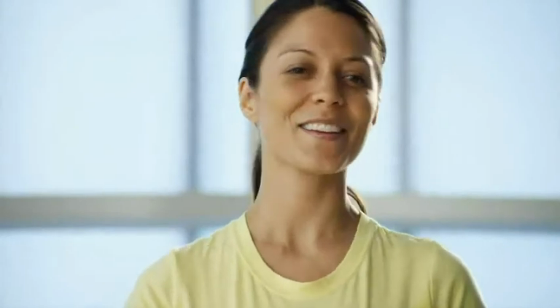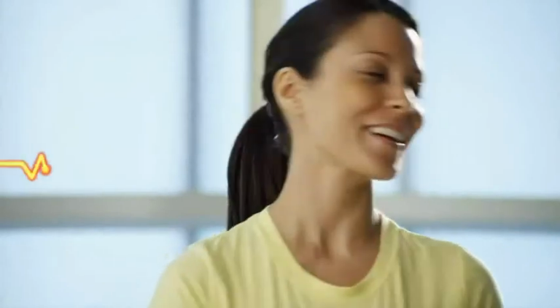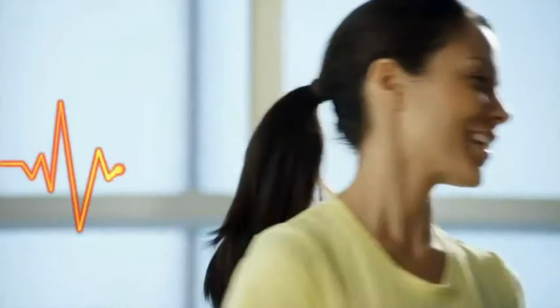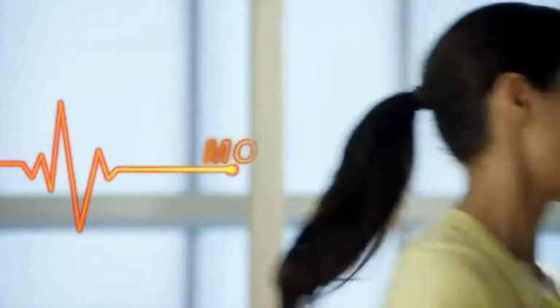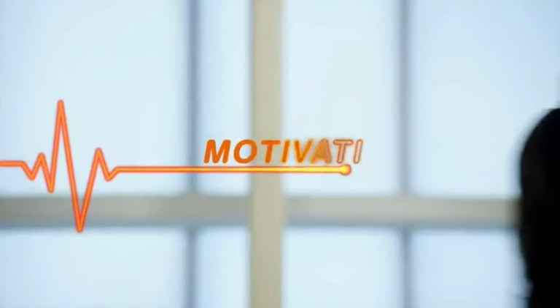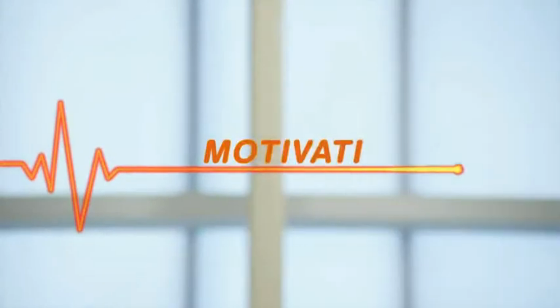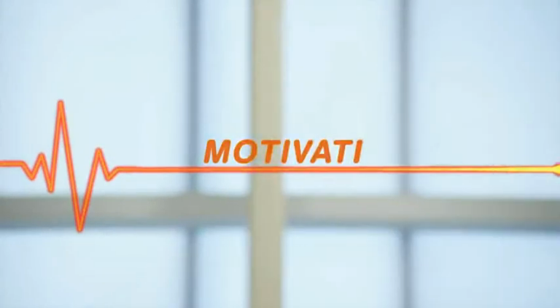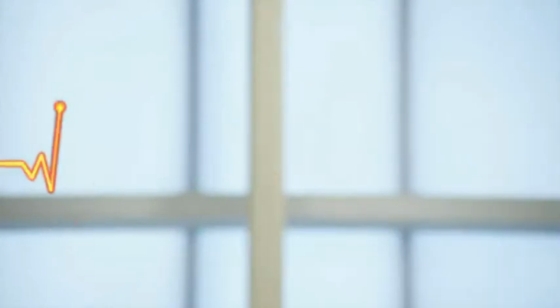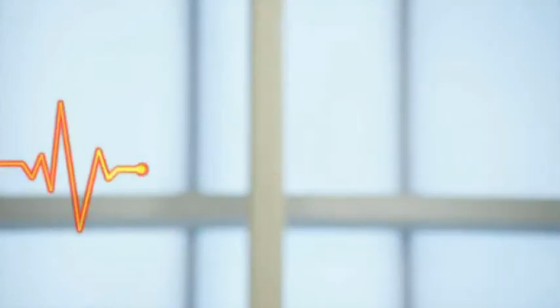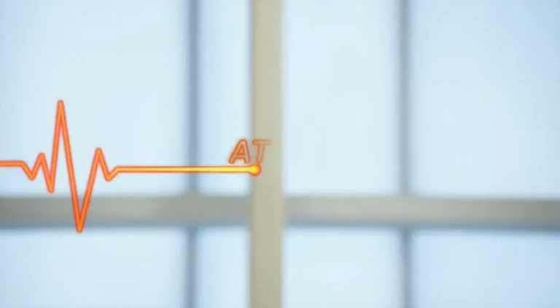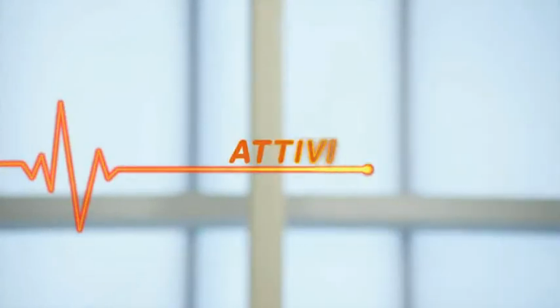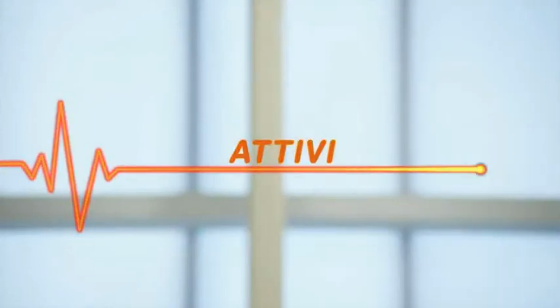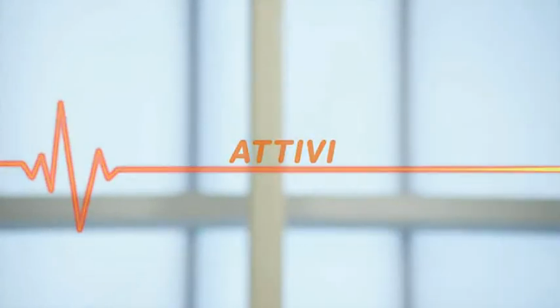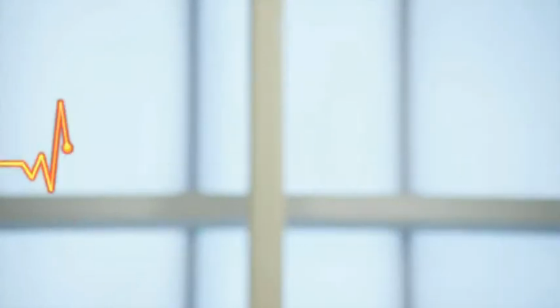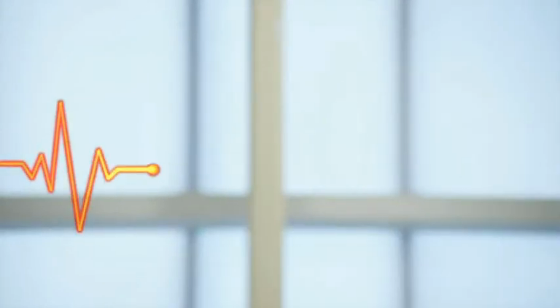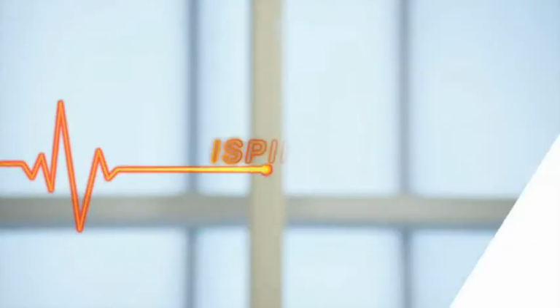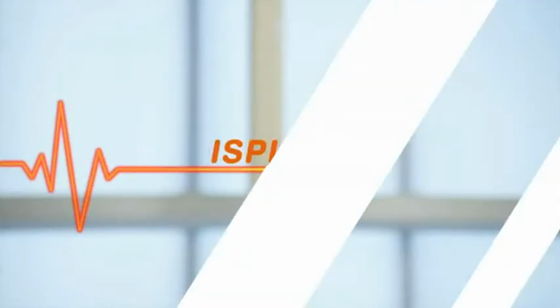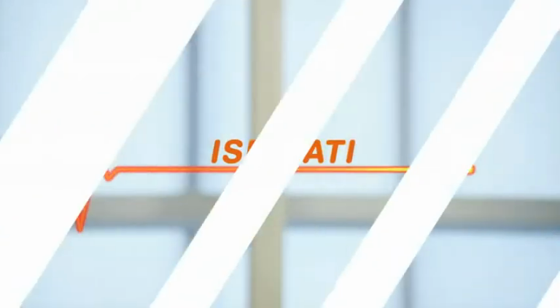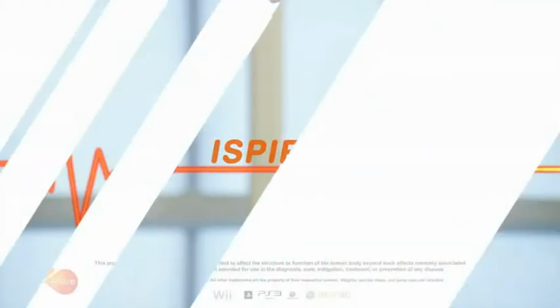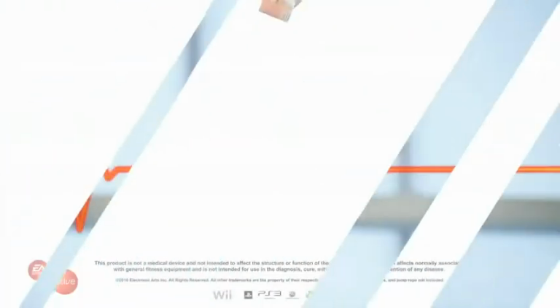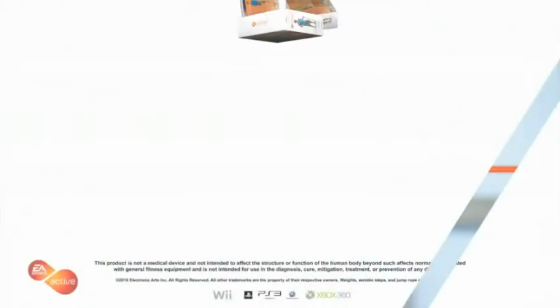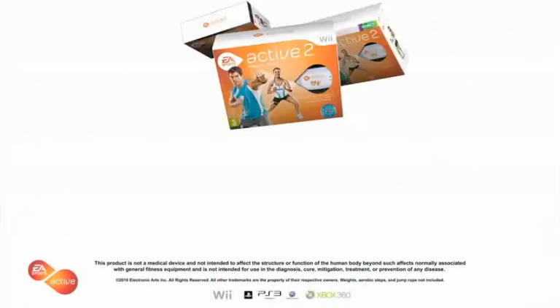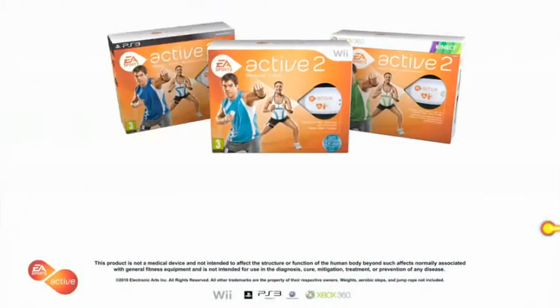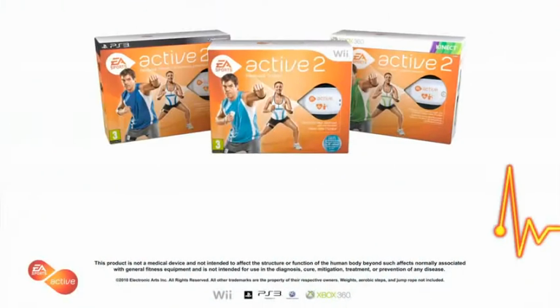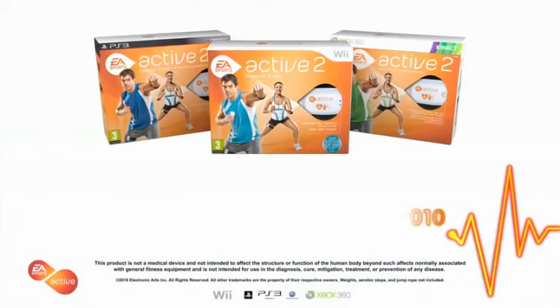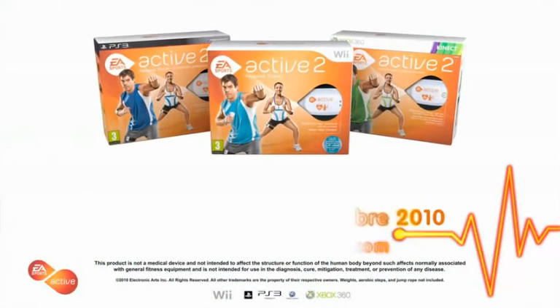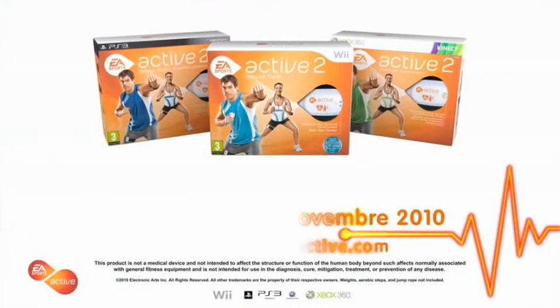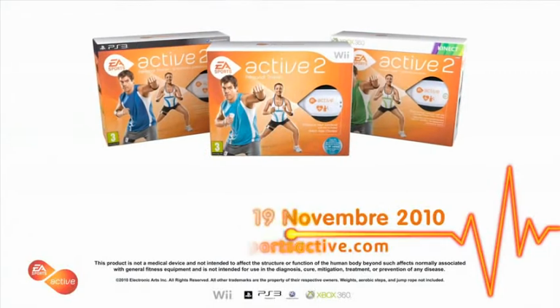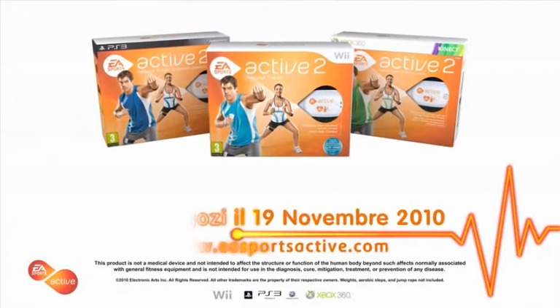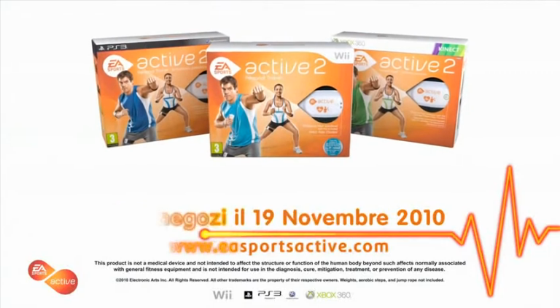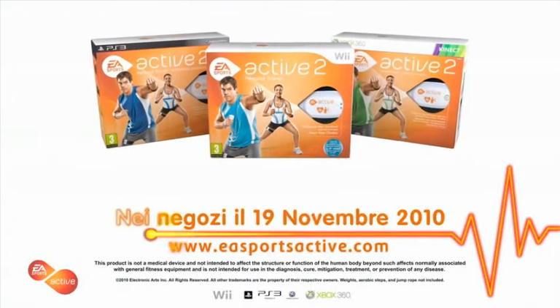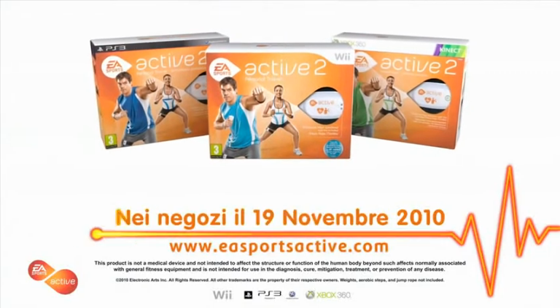Get motivated, get connected, get inspired. EA Sports Active 2.